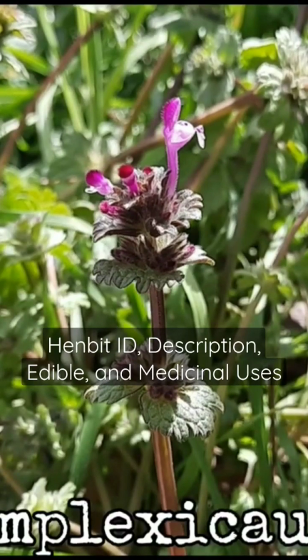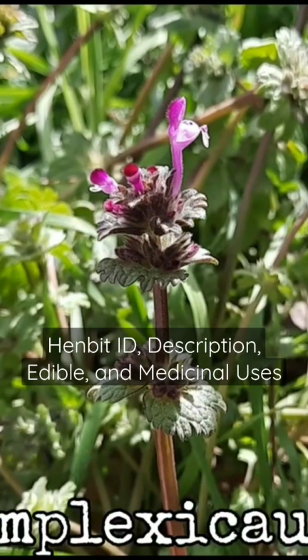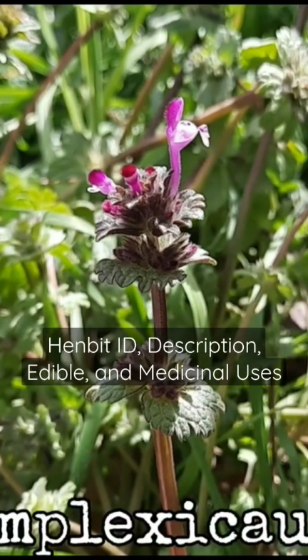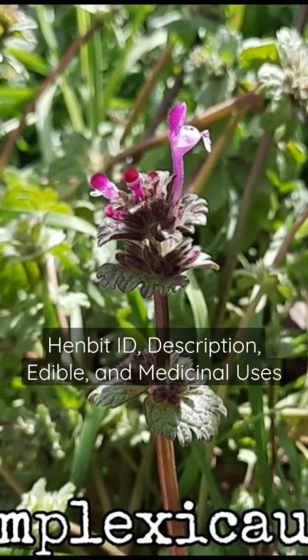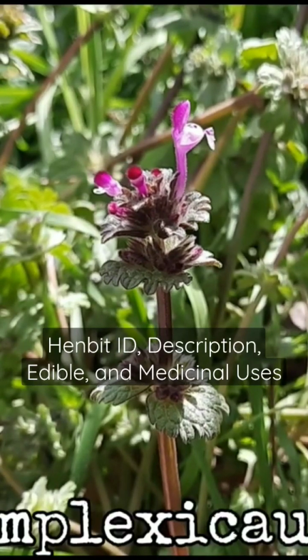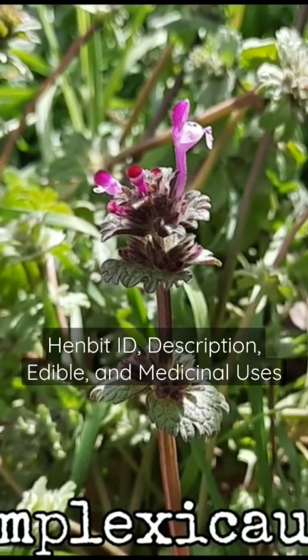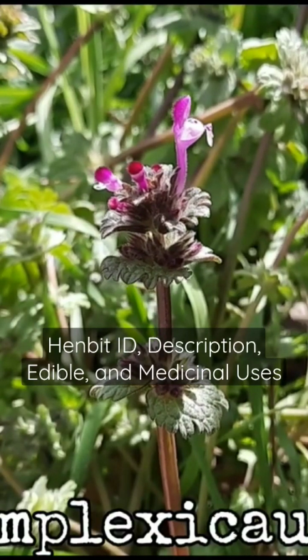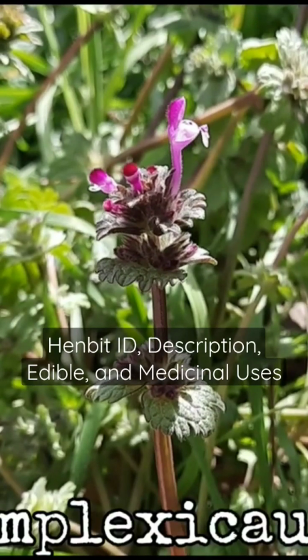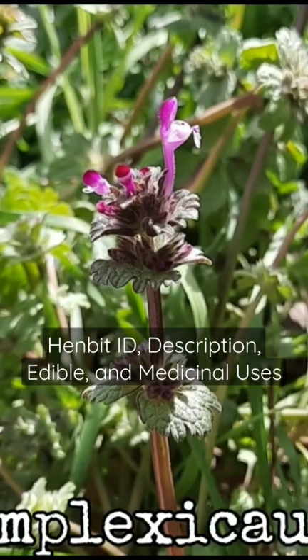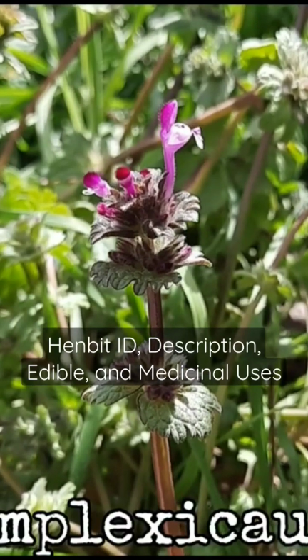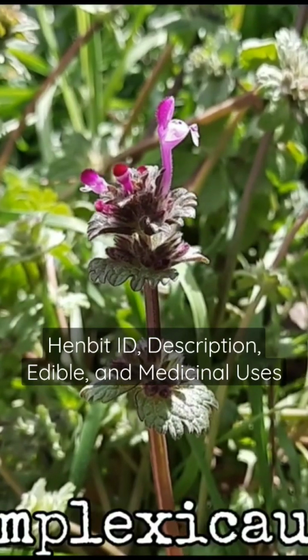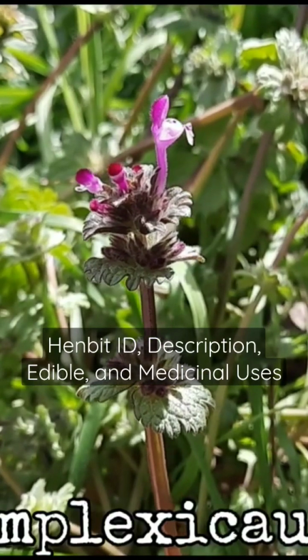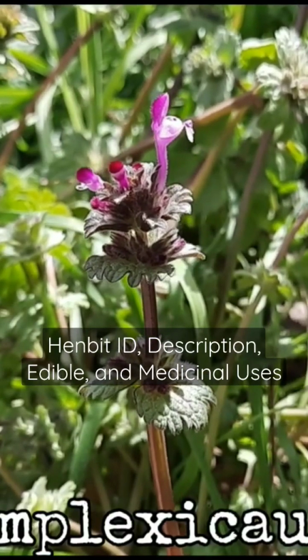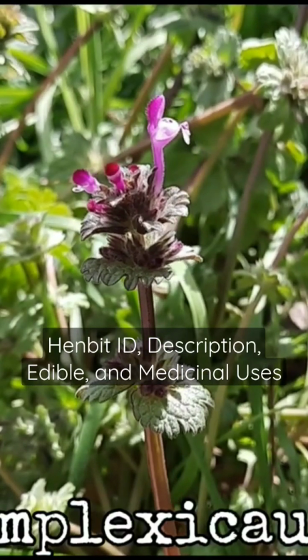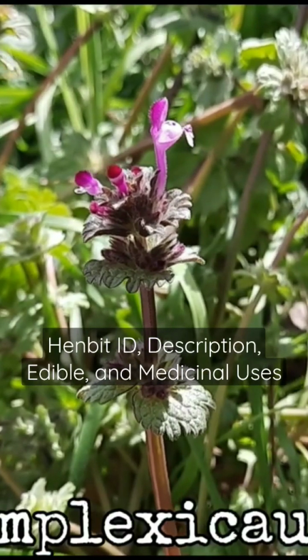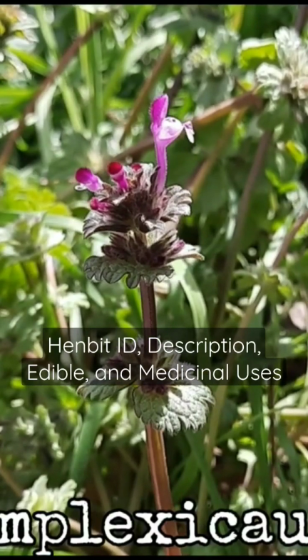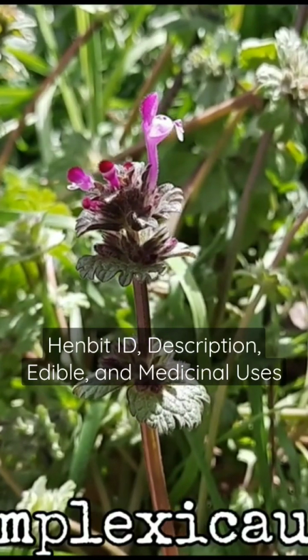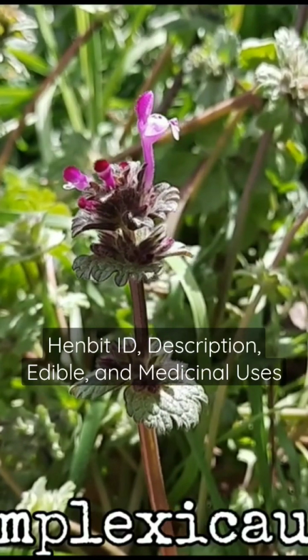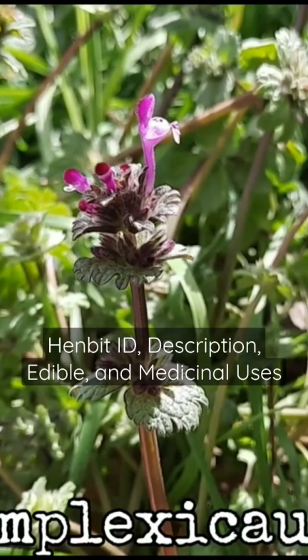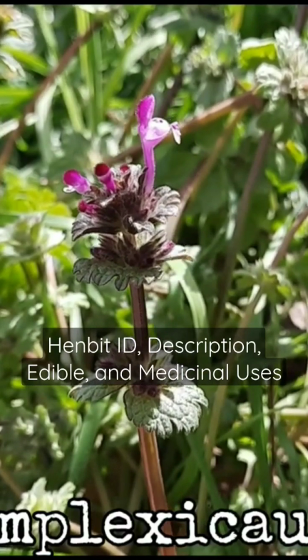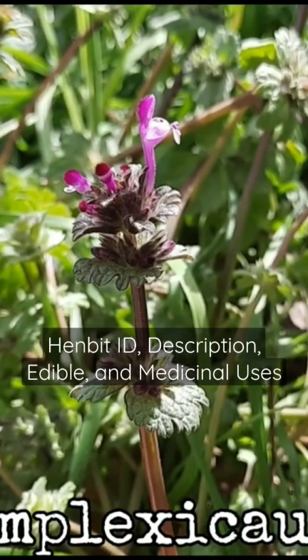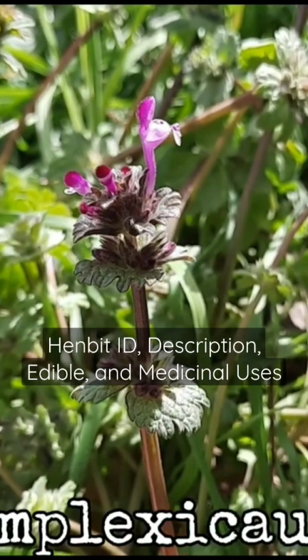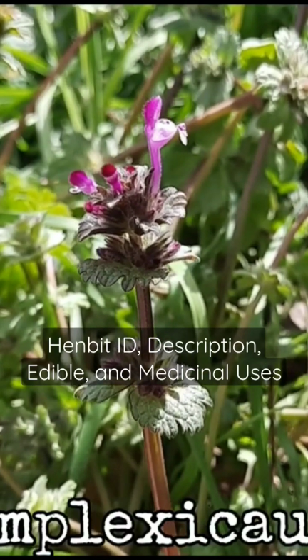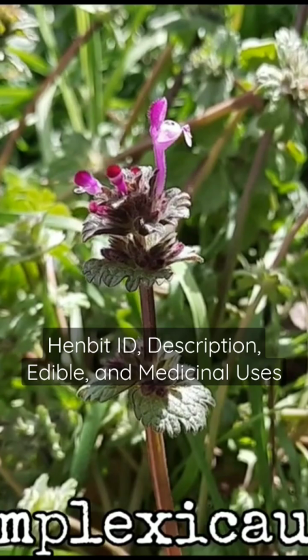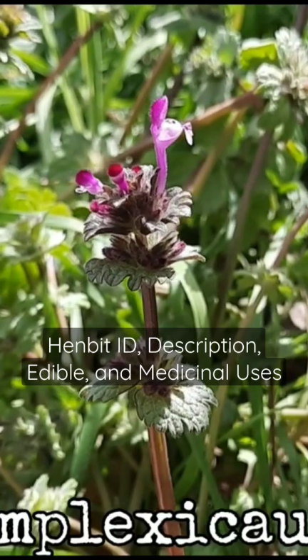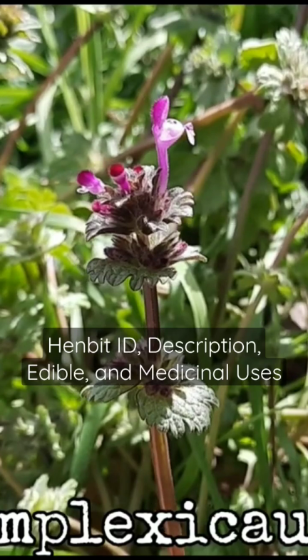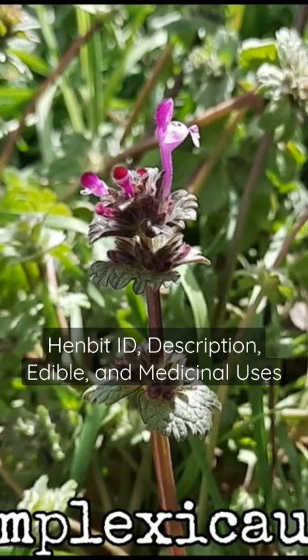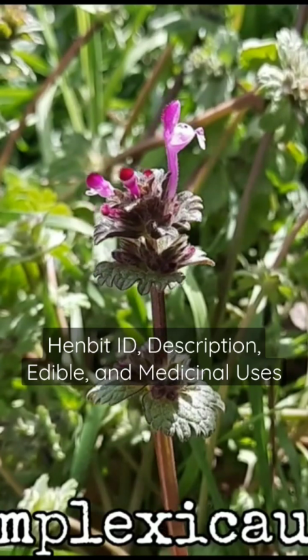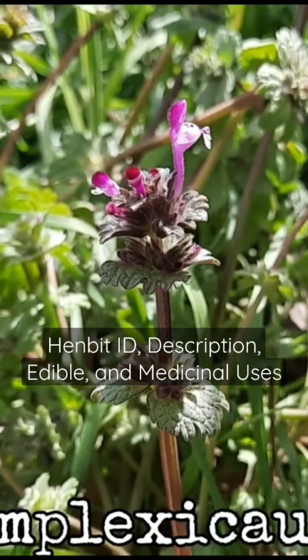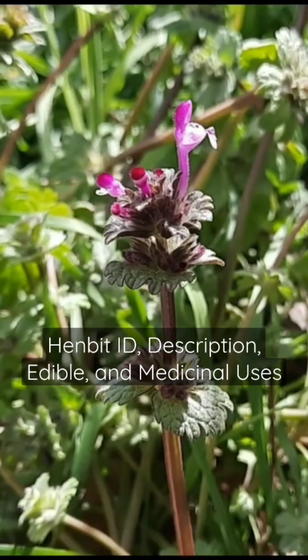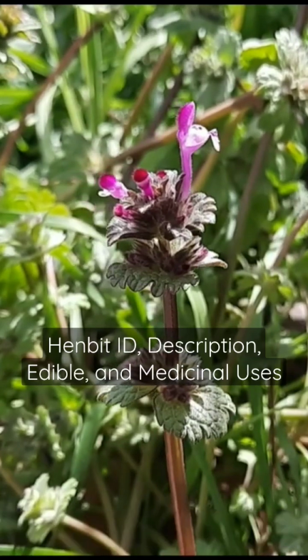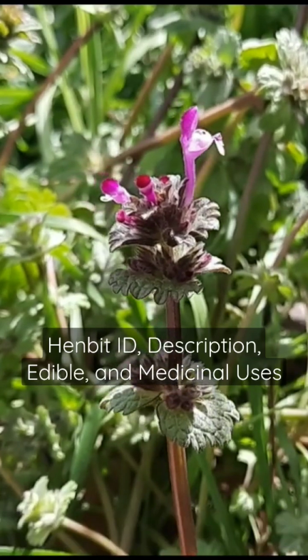Henbit. The scientific name is Lamium amplexicaule. Another name for it is common dead nettle.